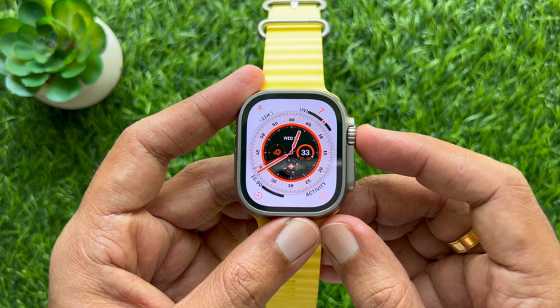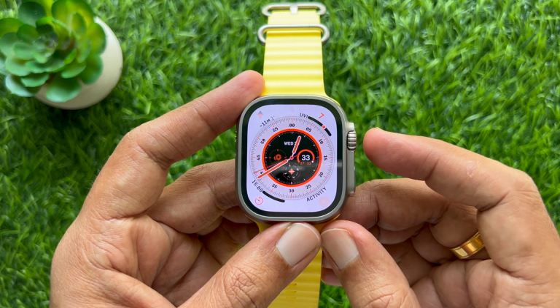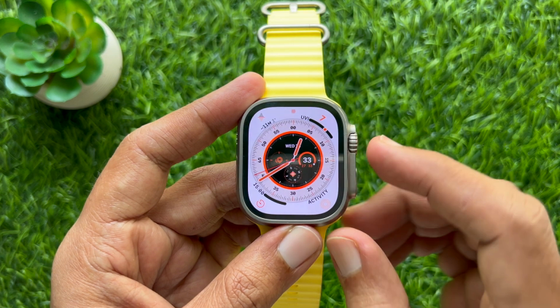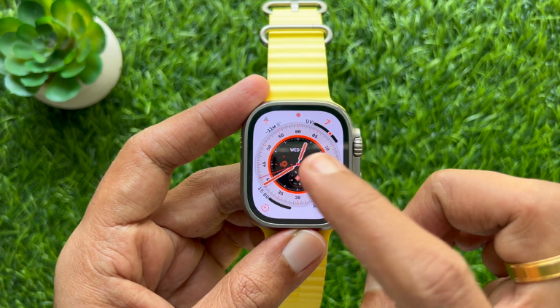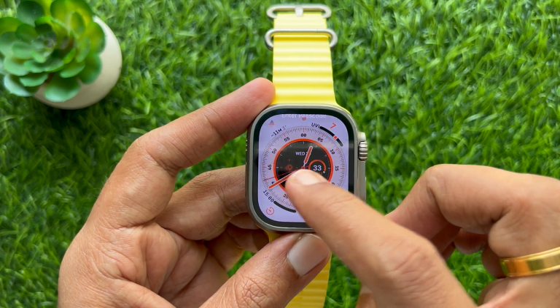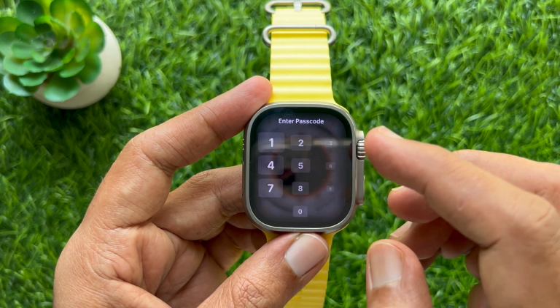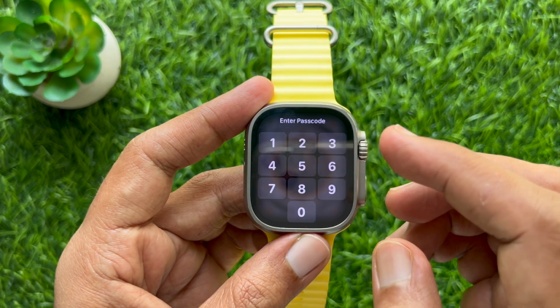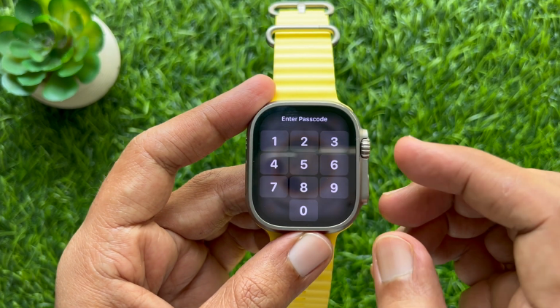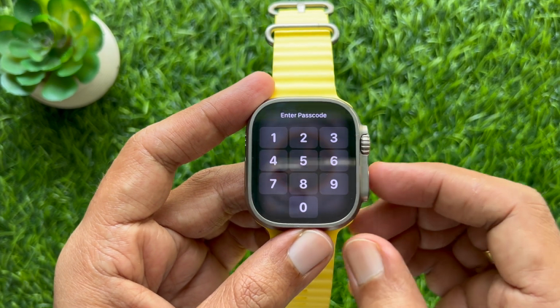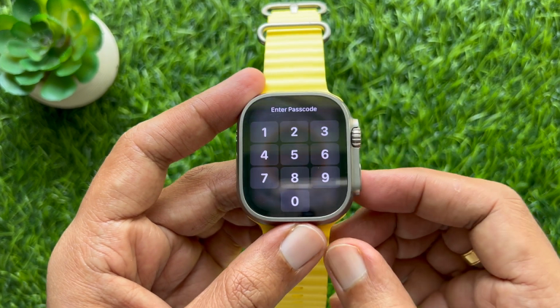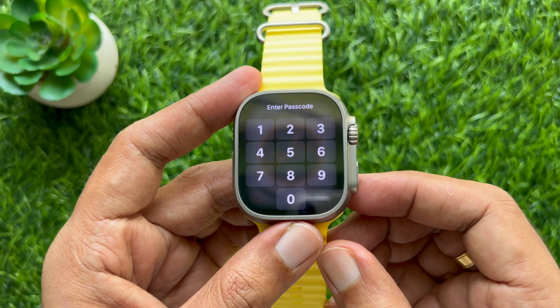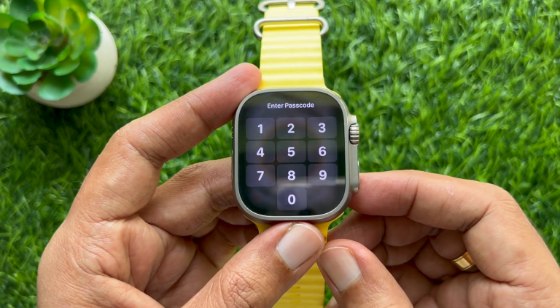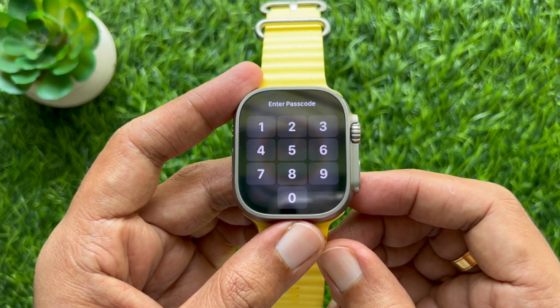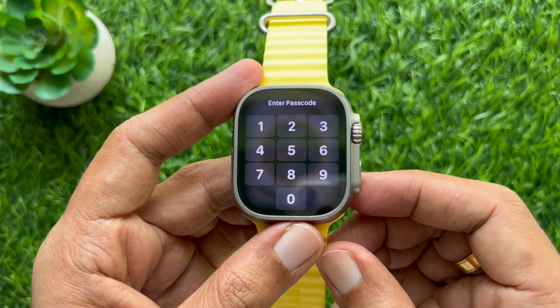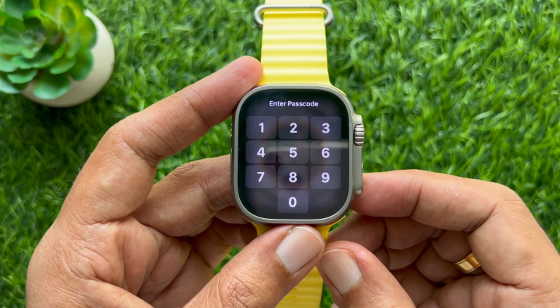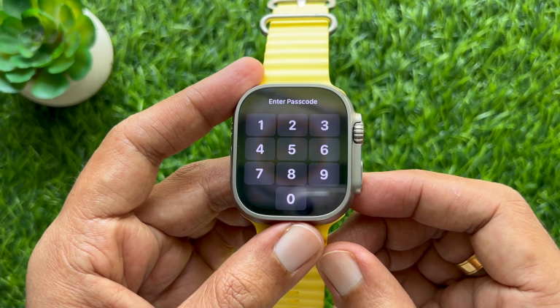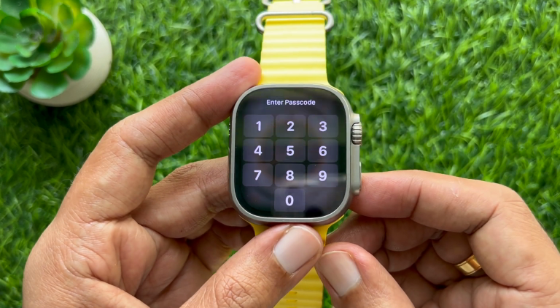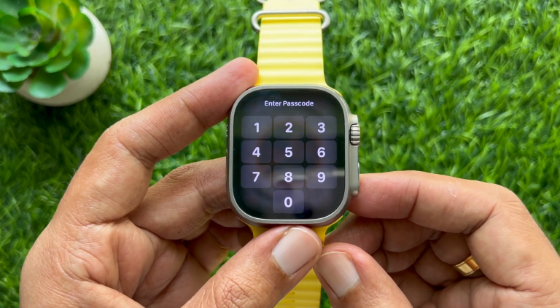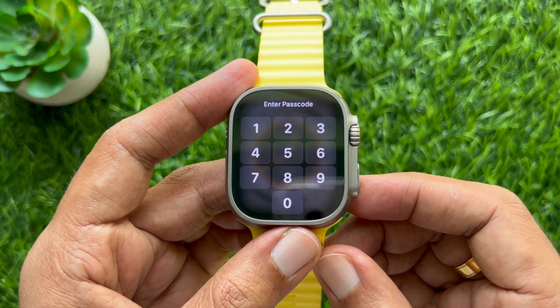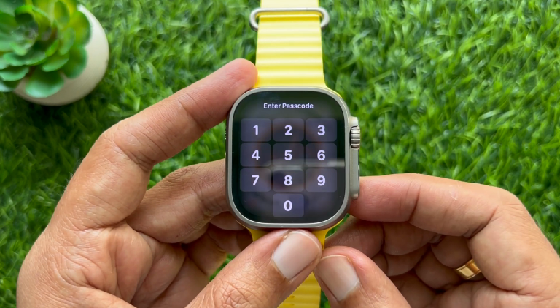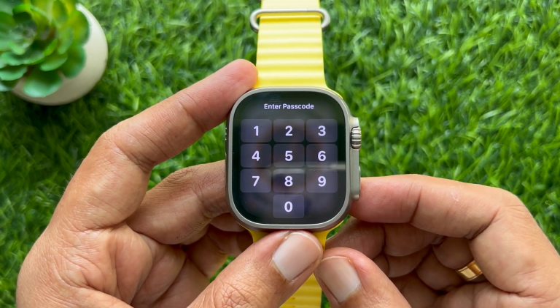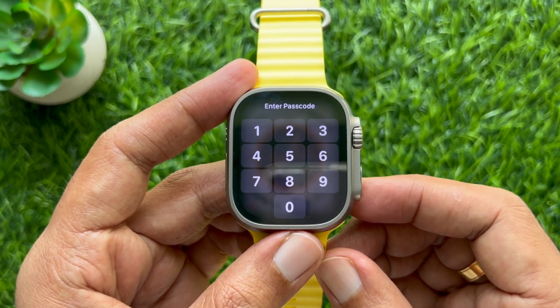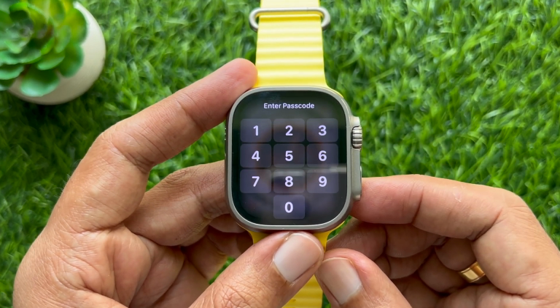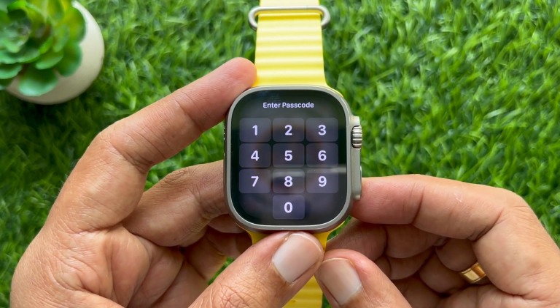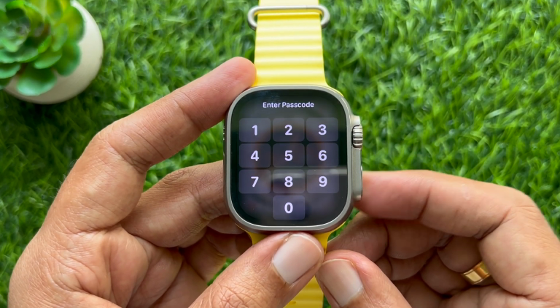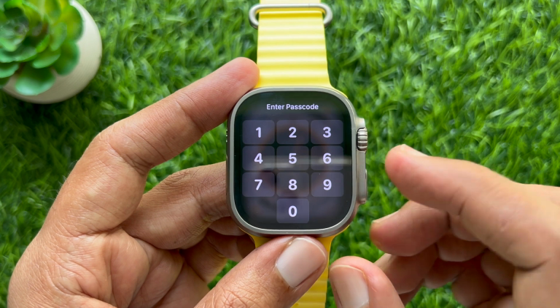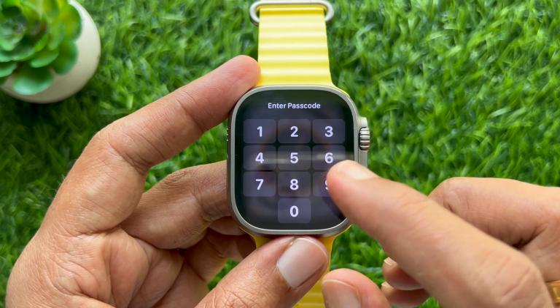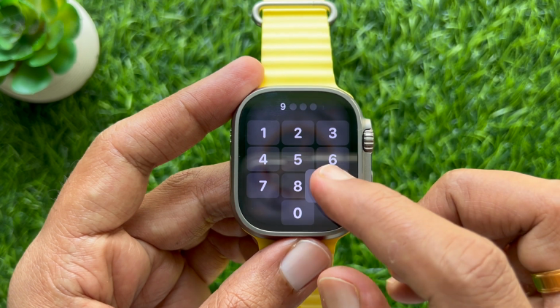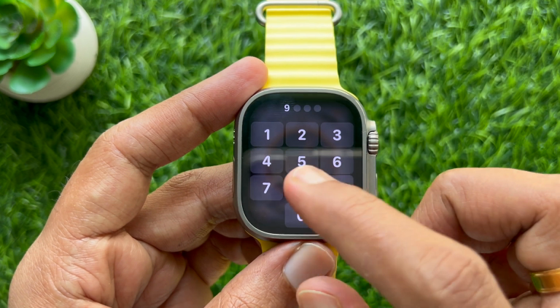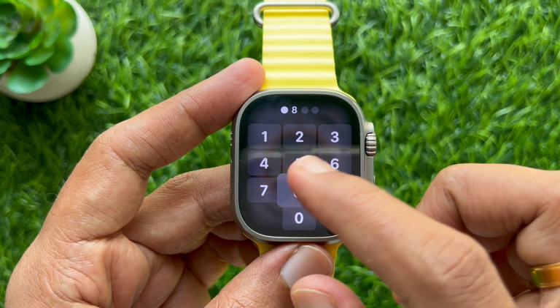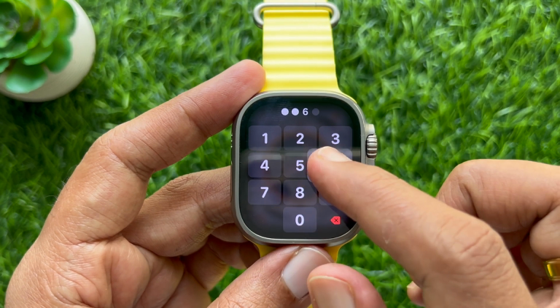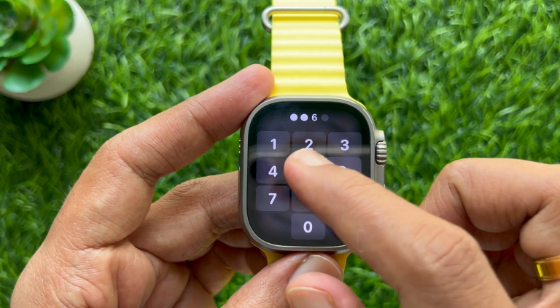Hello everyone, today I would like to show you how to reset your forgotten Apple Watch passcode.